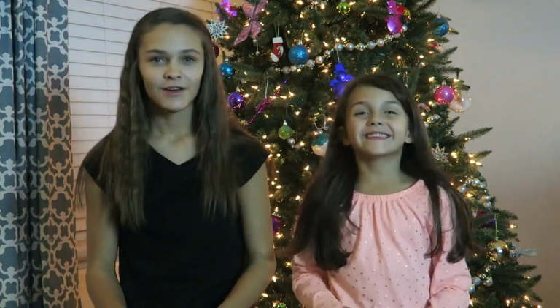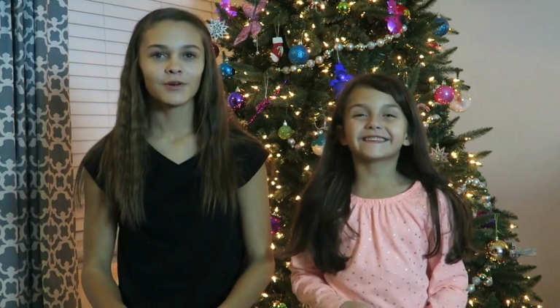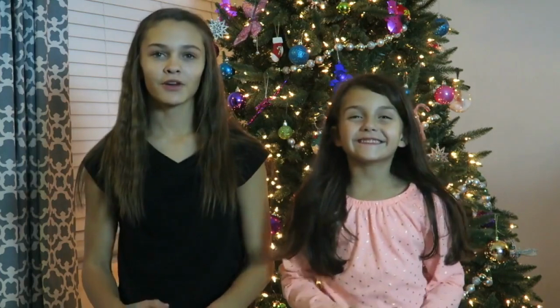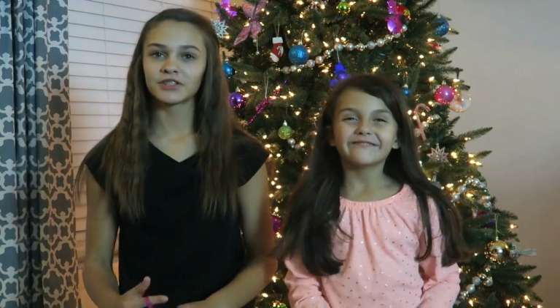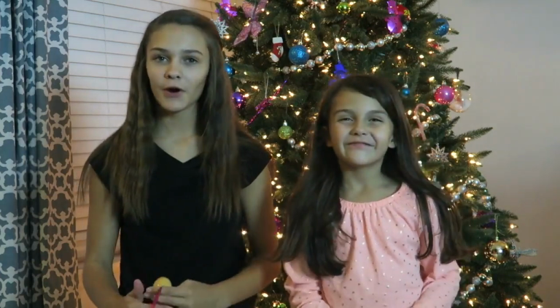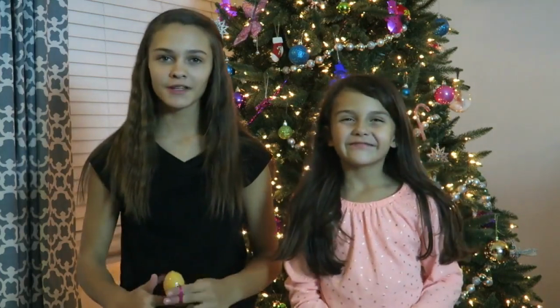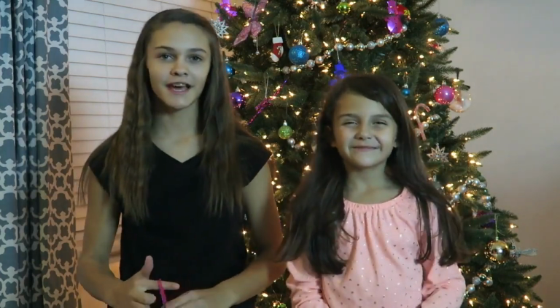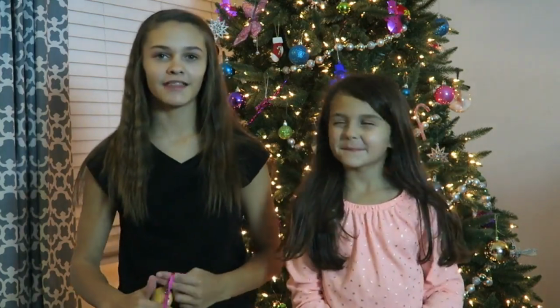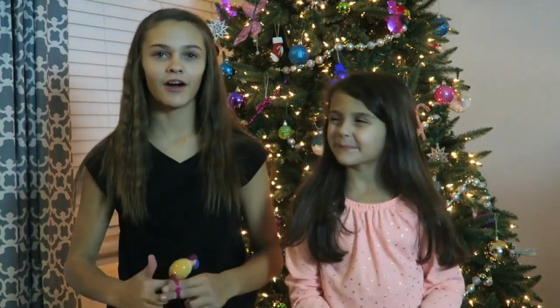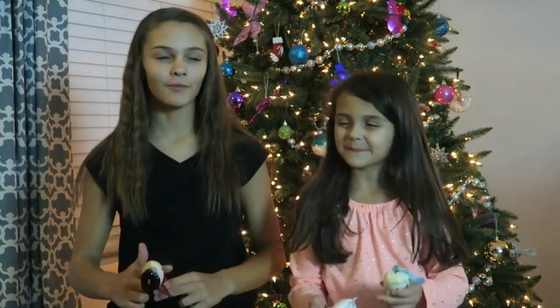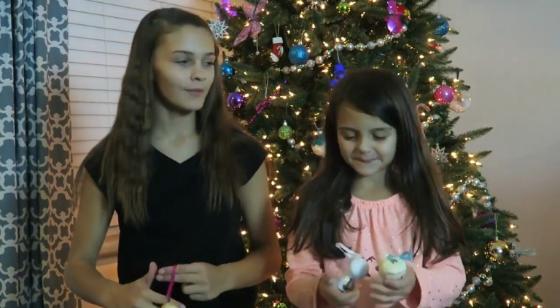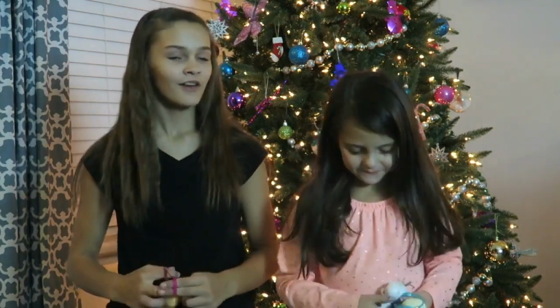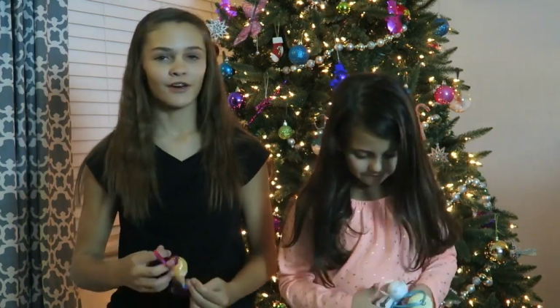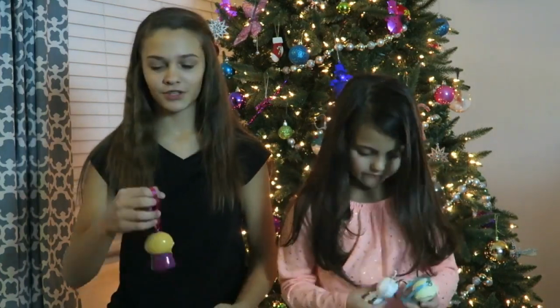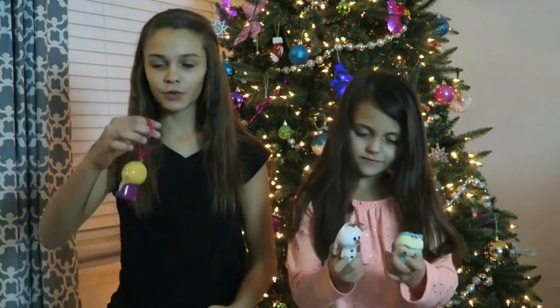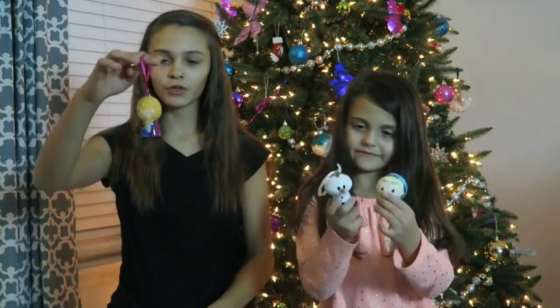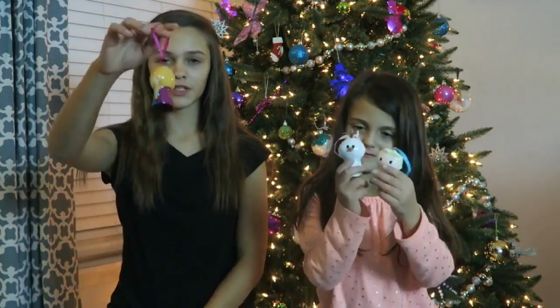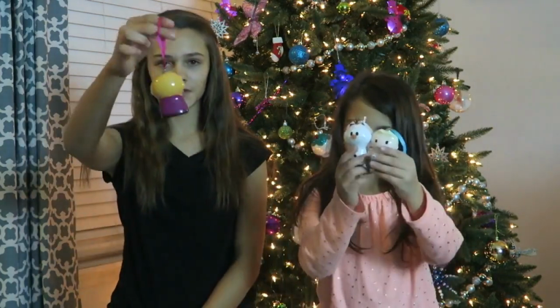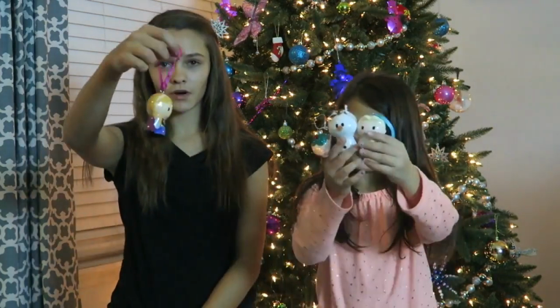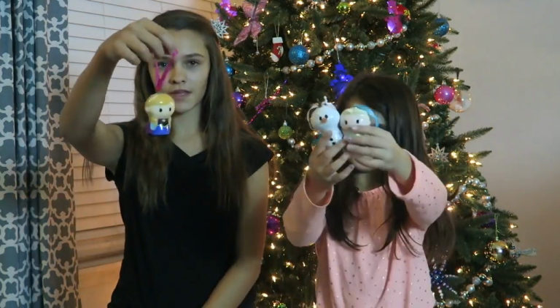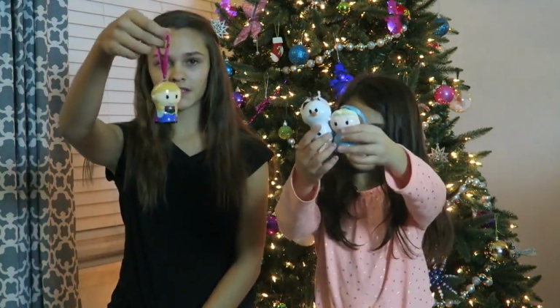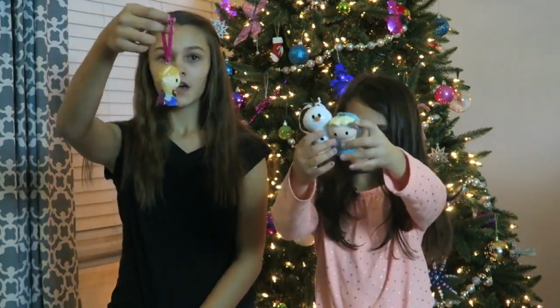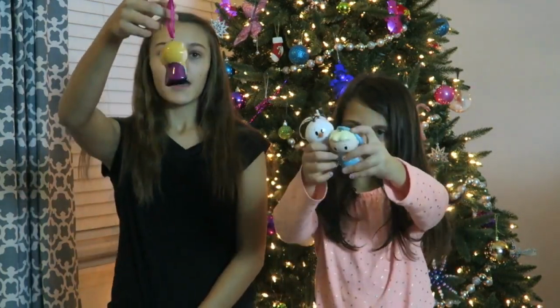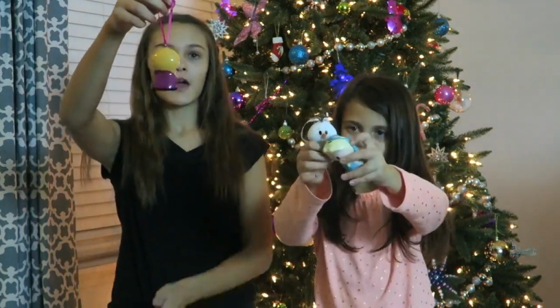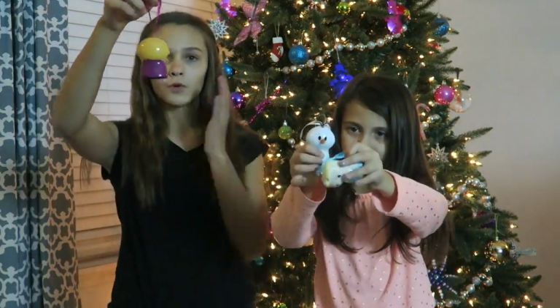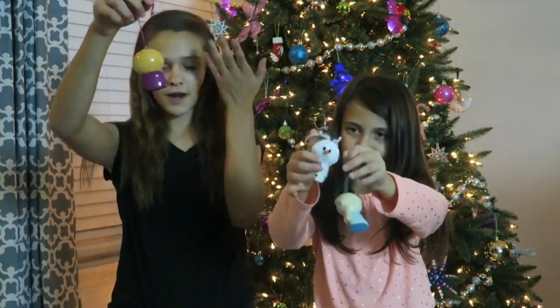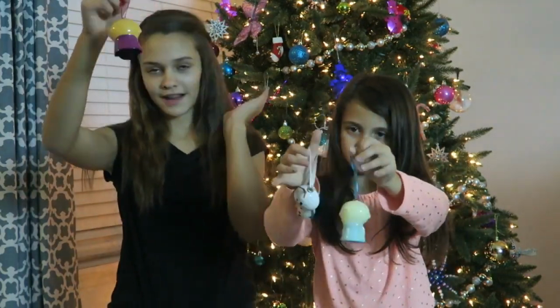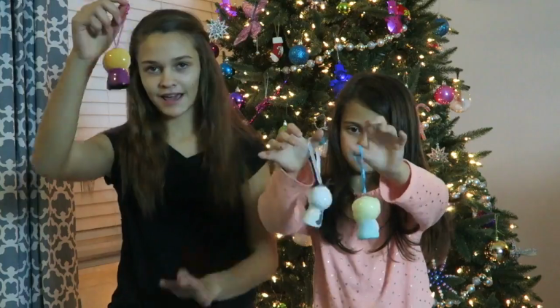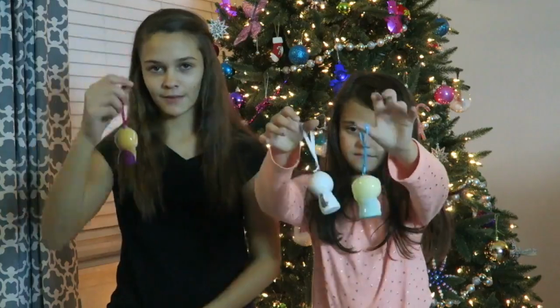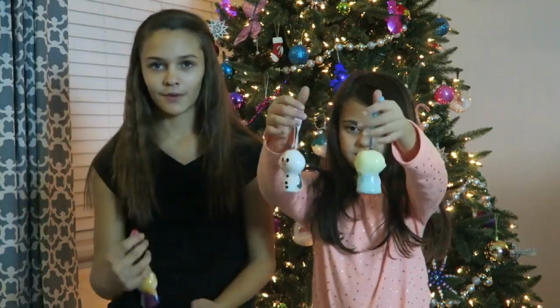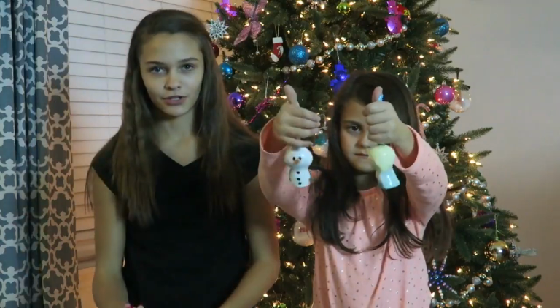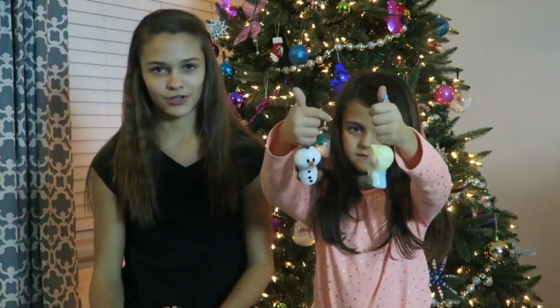So we're so excited that our mom found these cool Christmas ornaments and we're ready to hang them up on our tree.